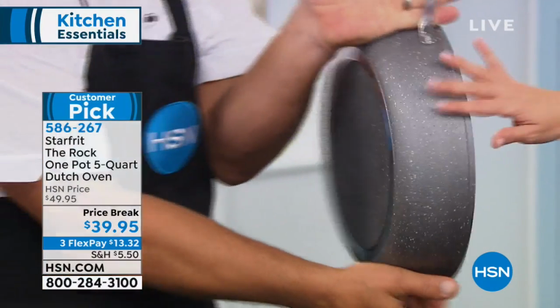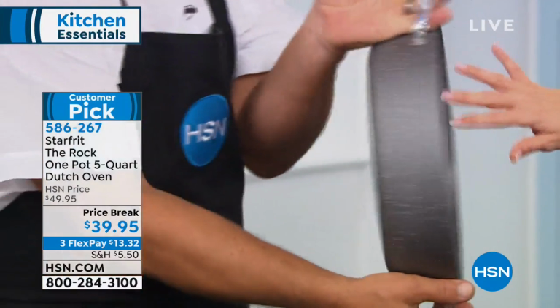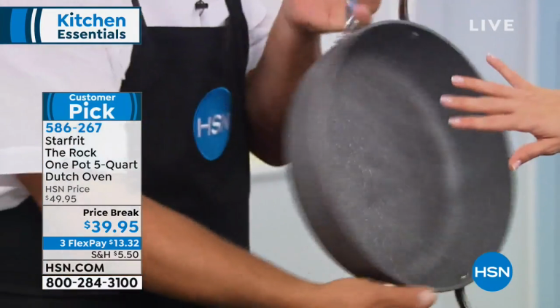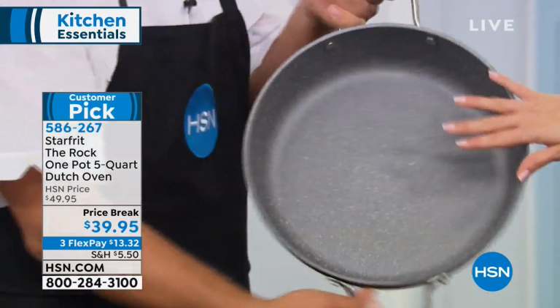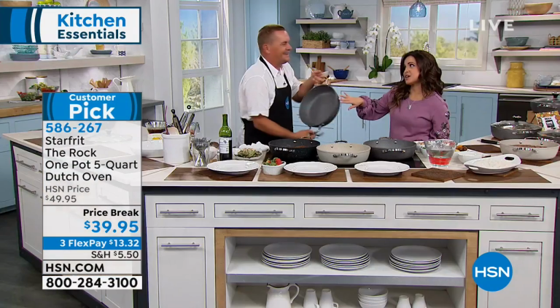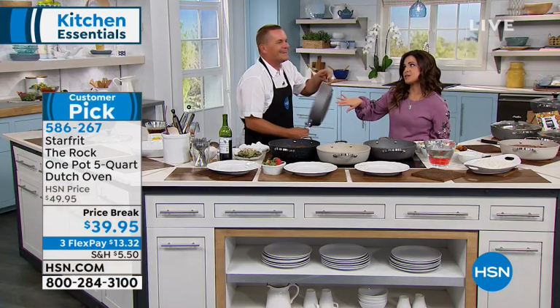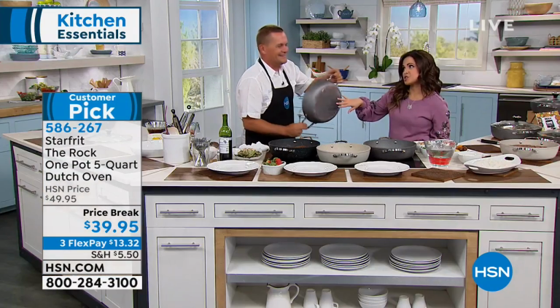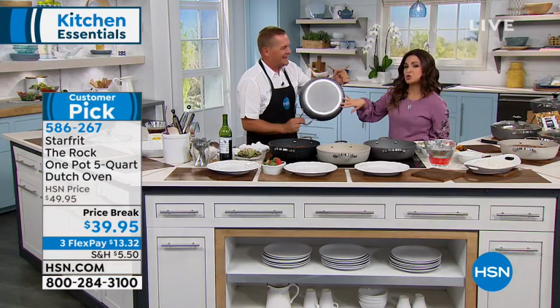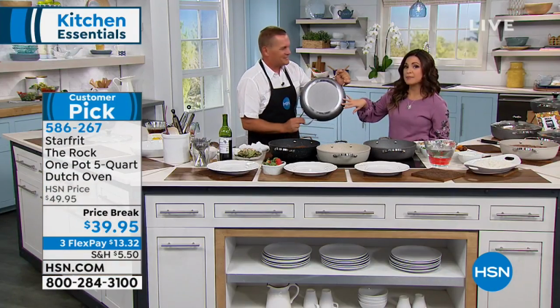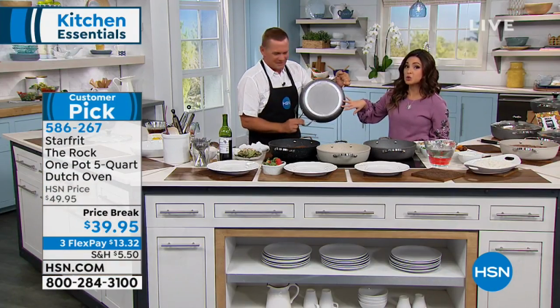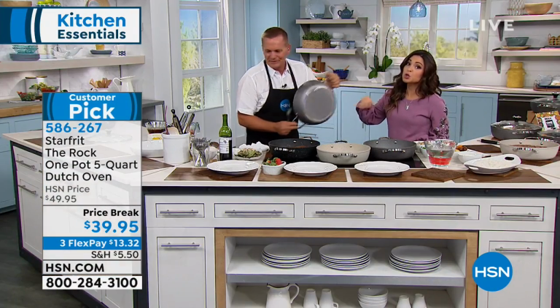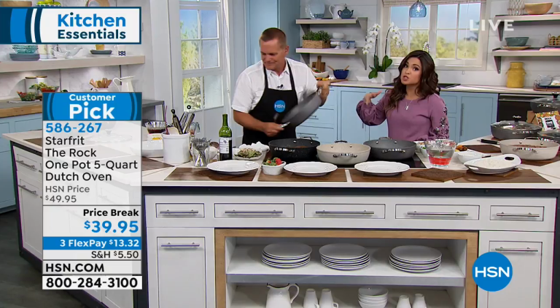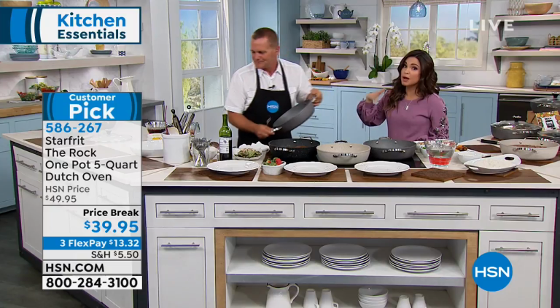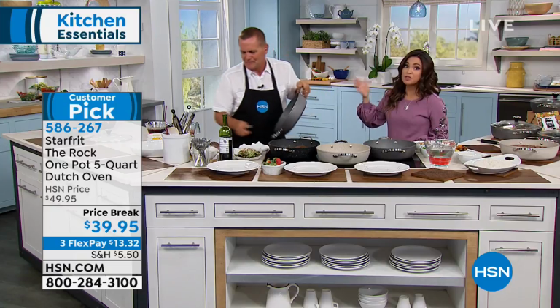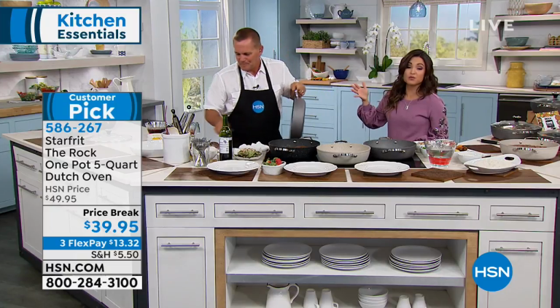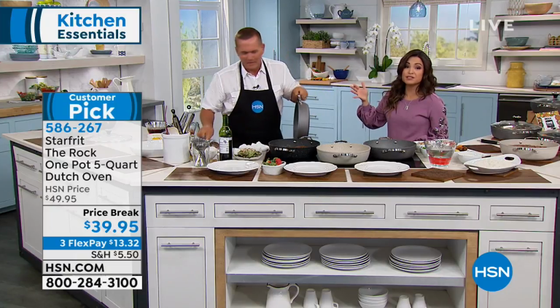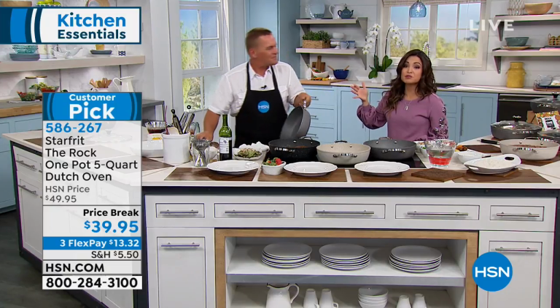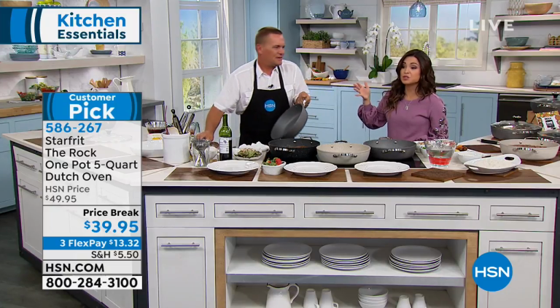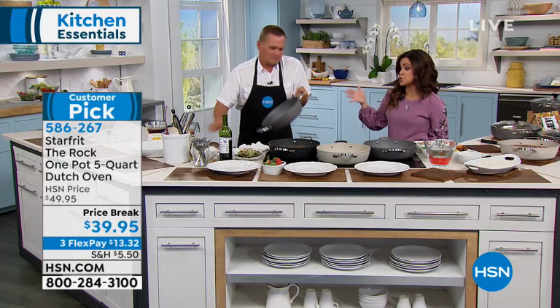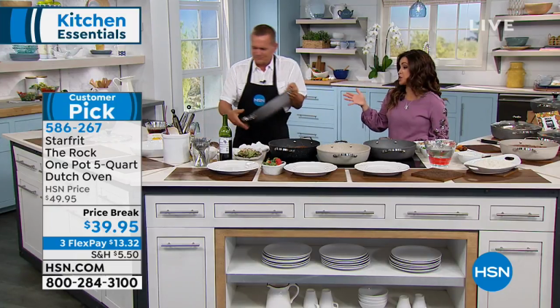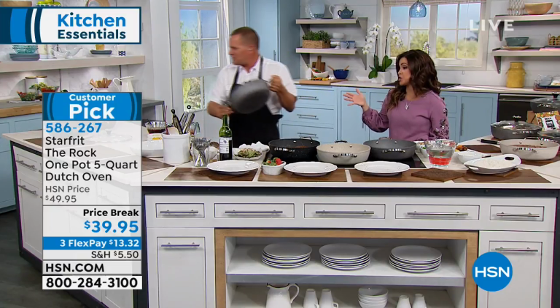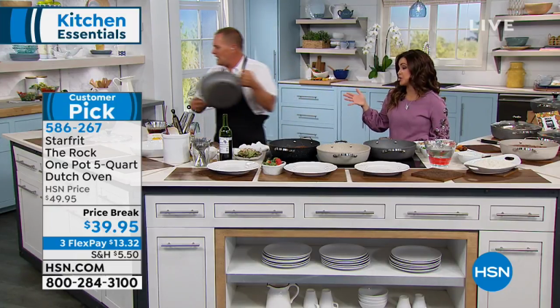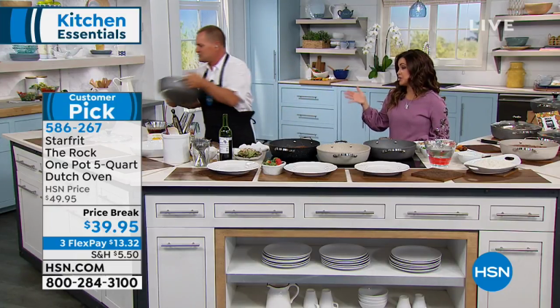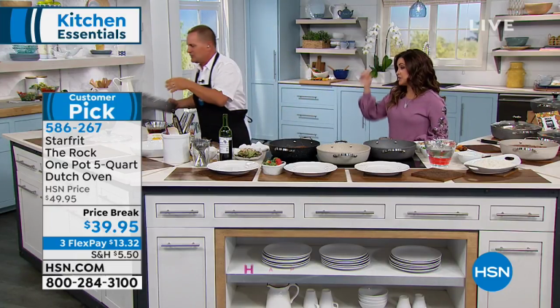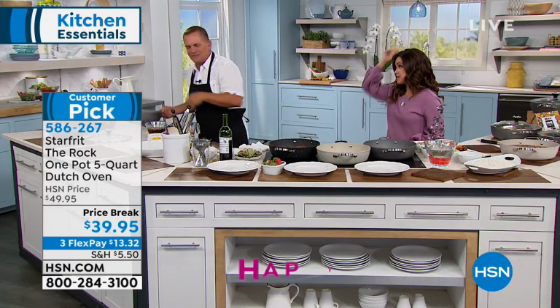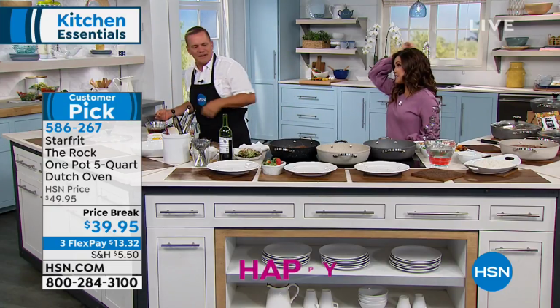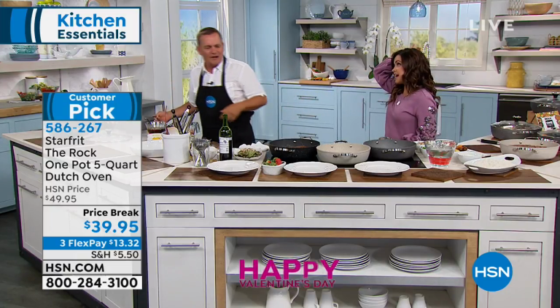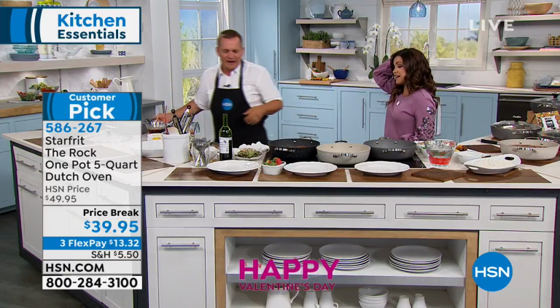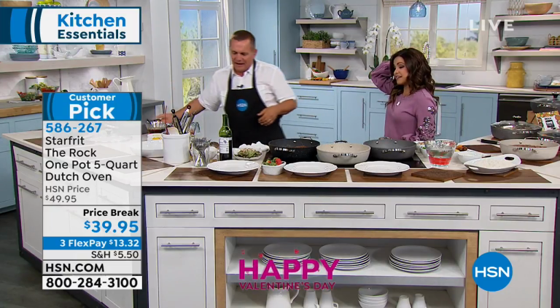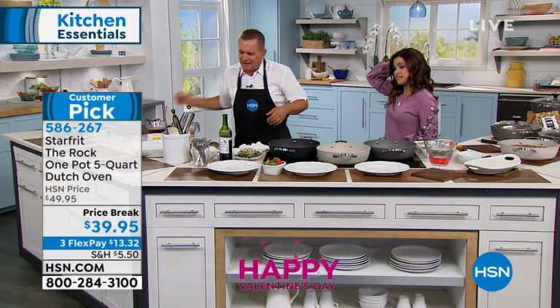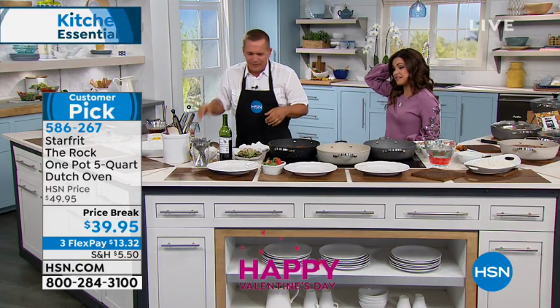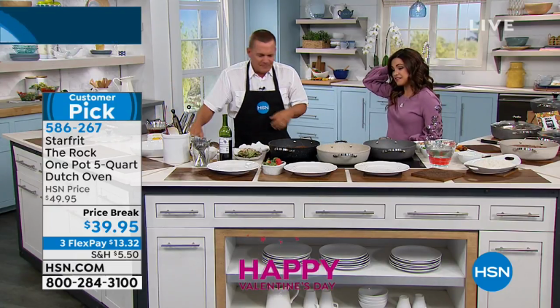Care is really easy on this too. You could just pop this right into the dishwasher — dishwasher, rinse it out.